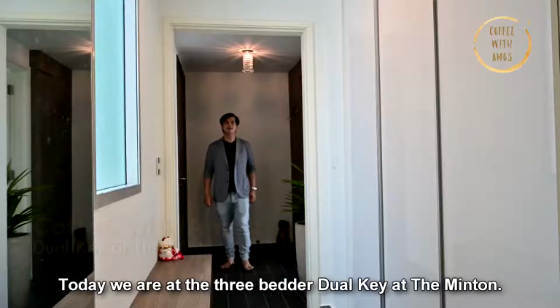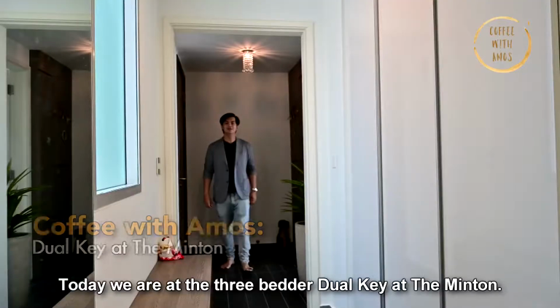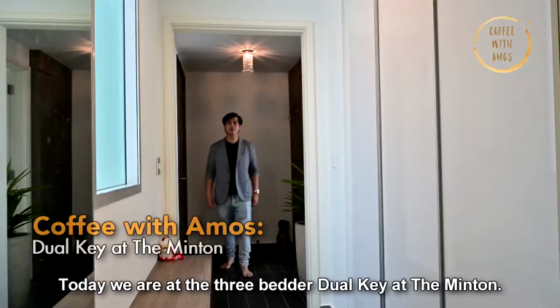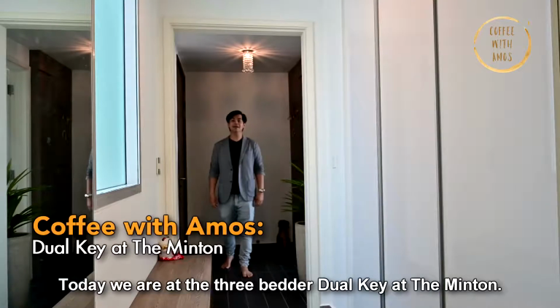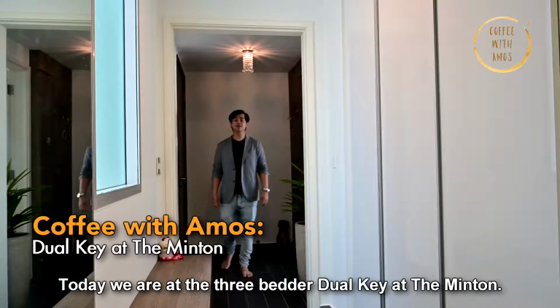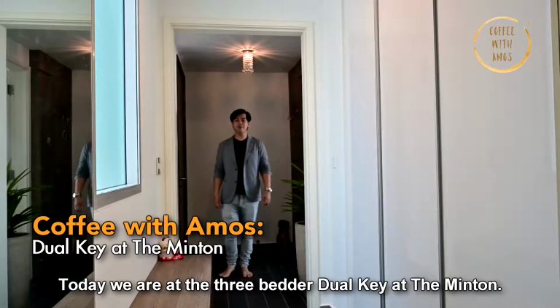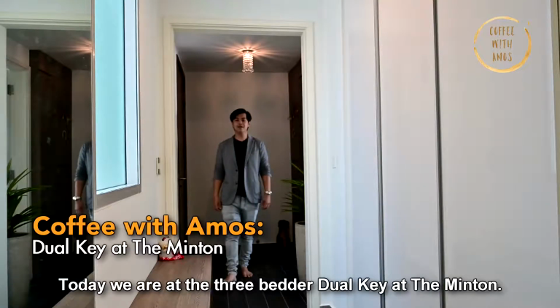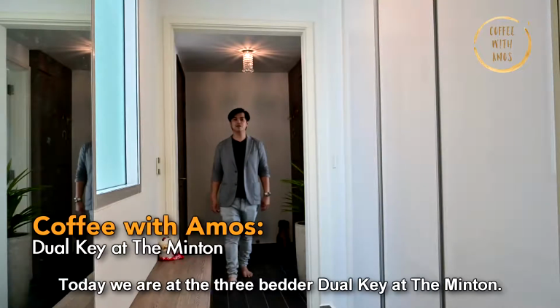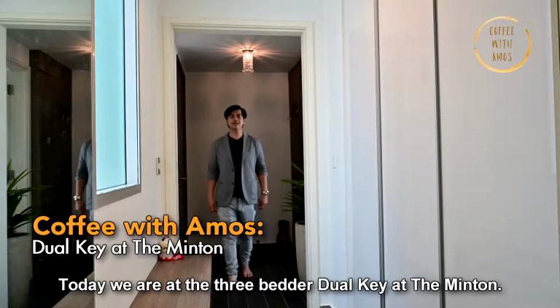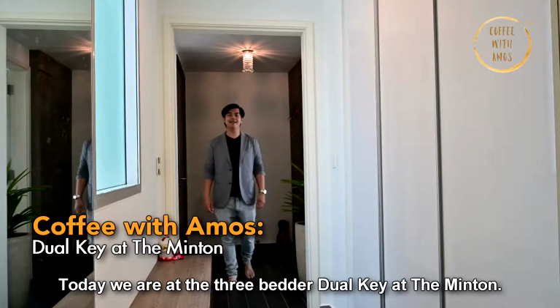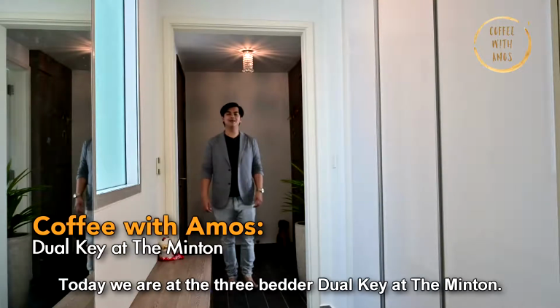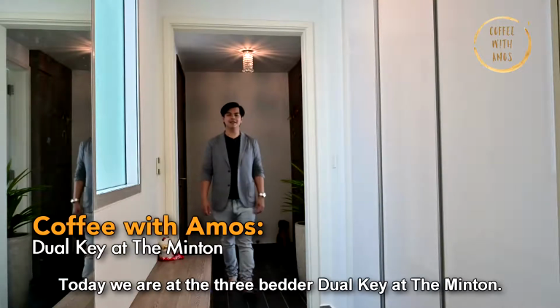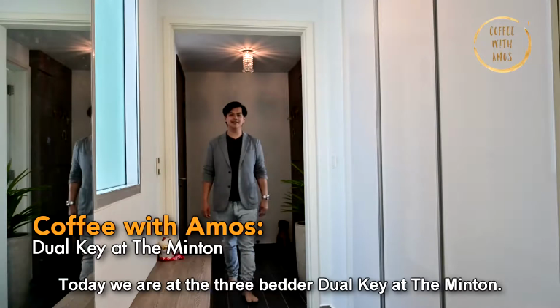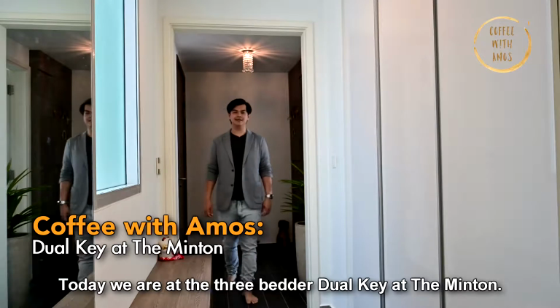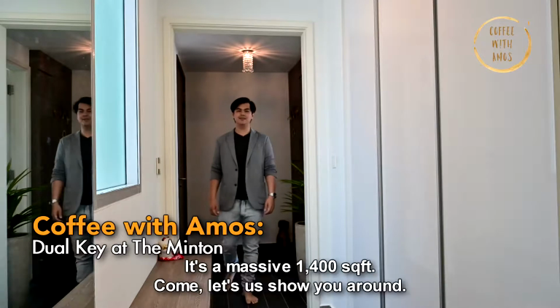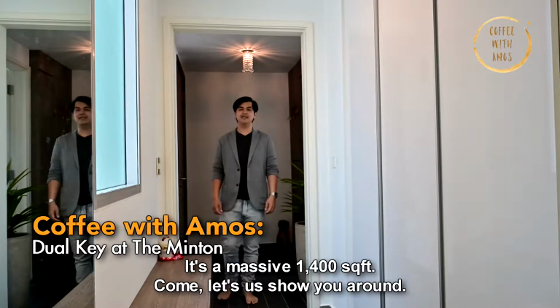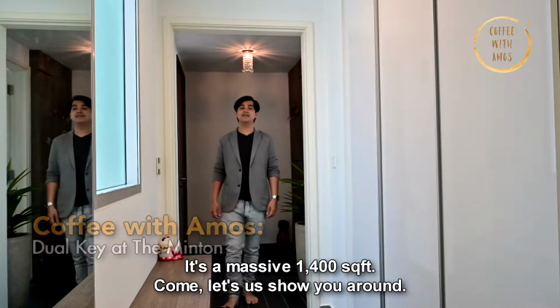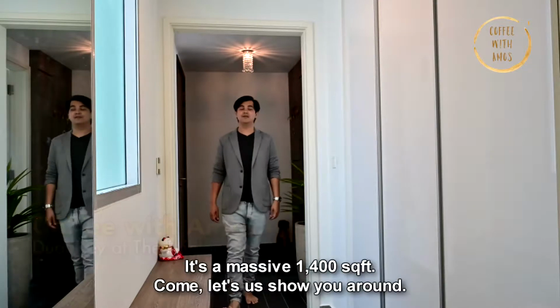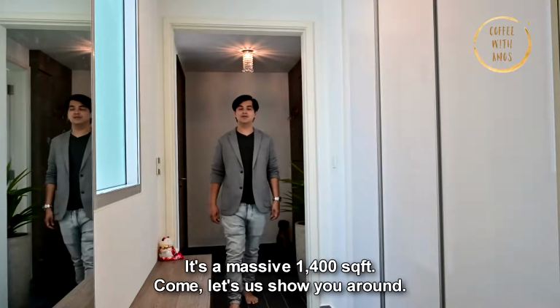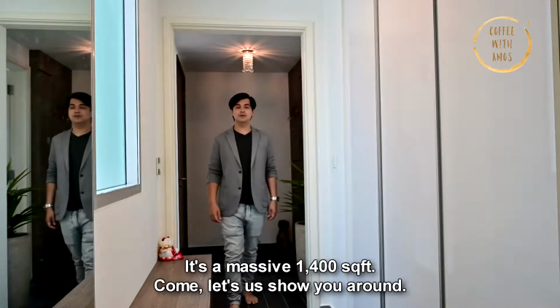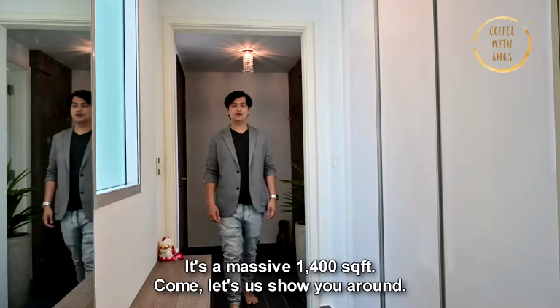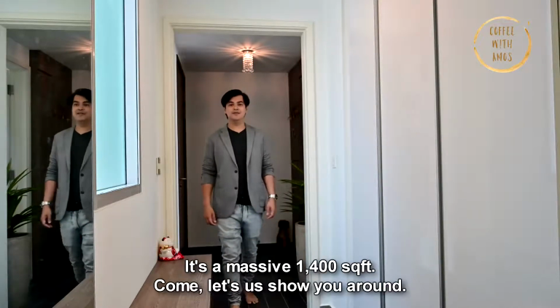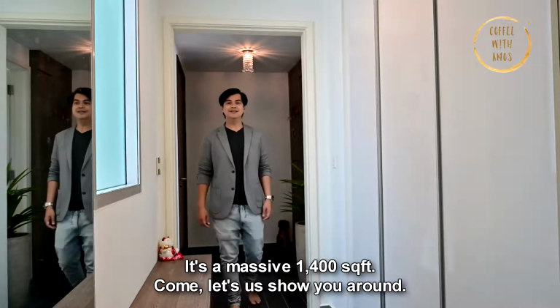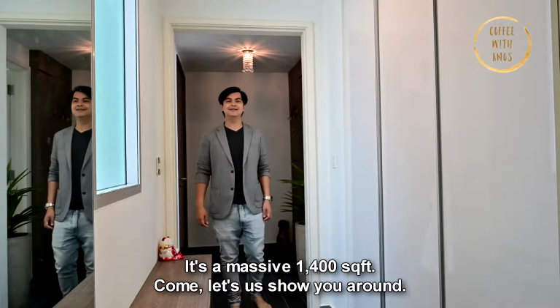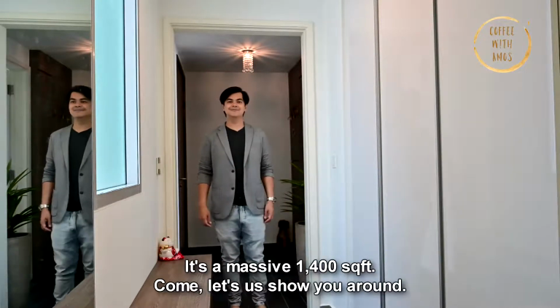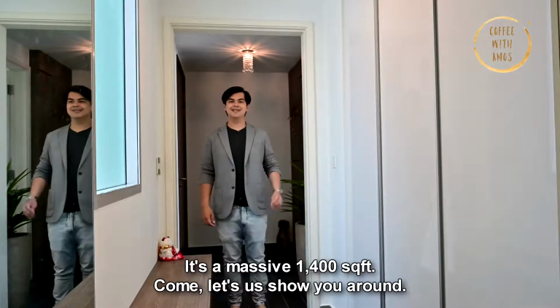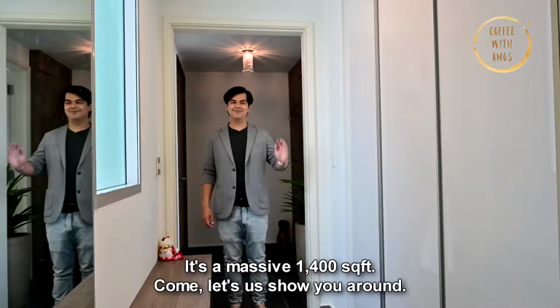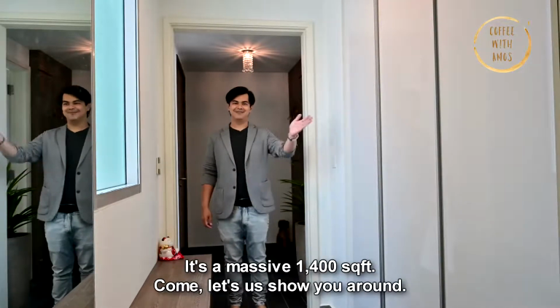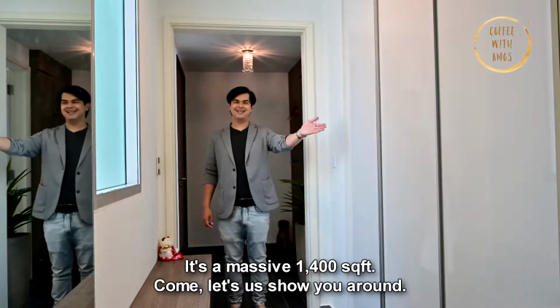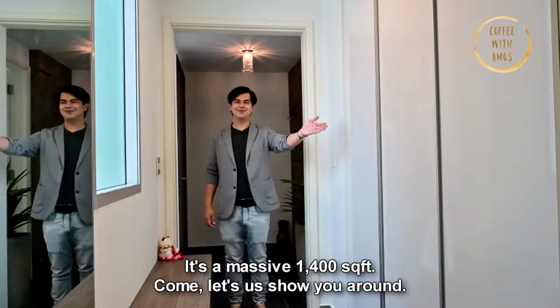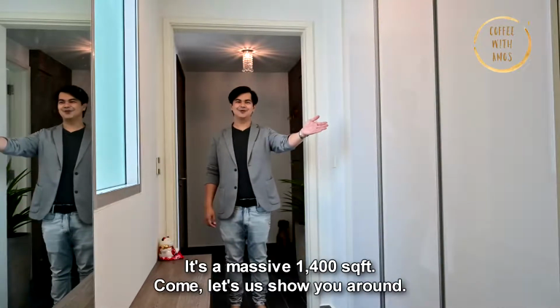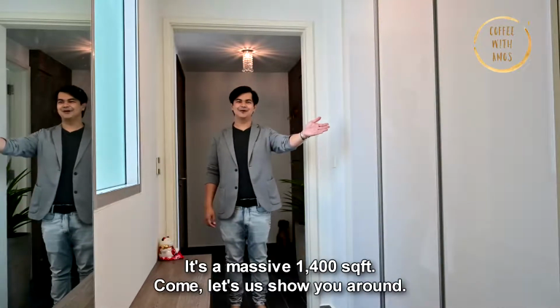Today we're at the 3-bedded dual key at the Minton. It's a massive 1004 square feet. Come, let us show you around.